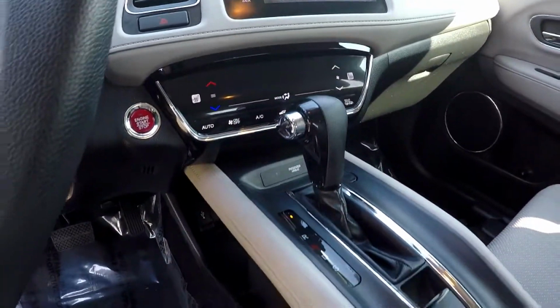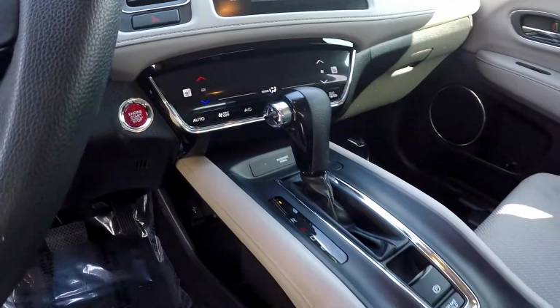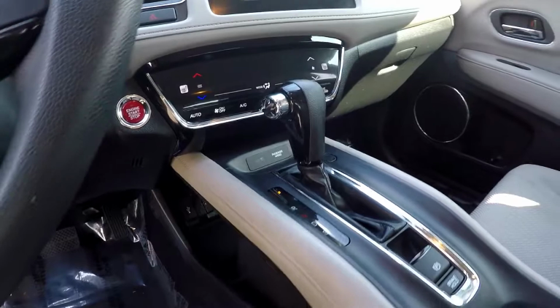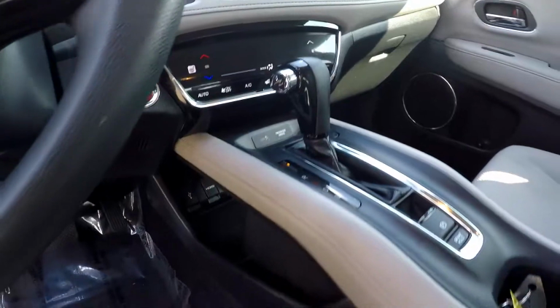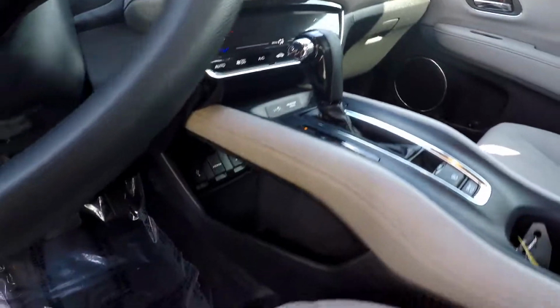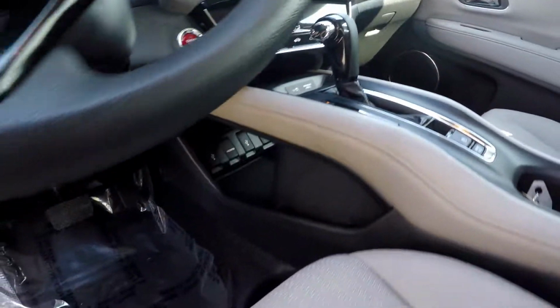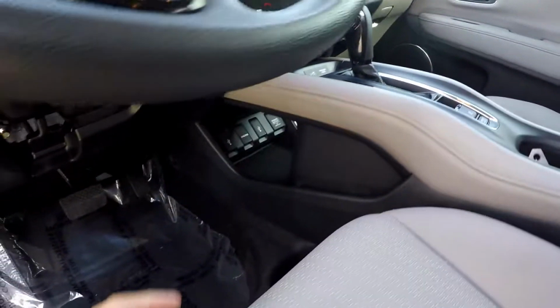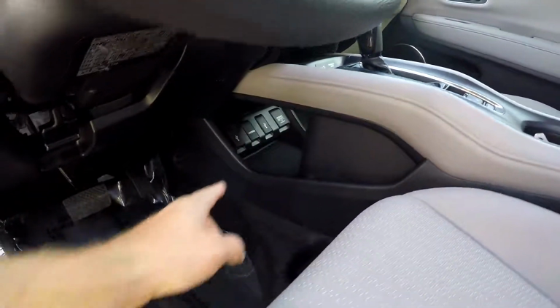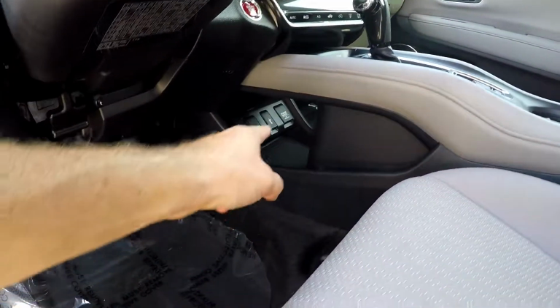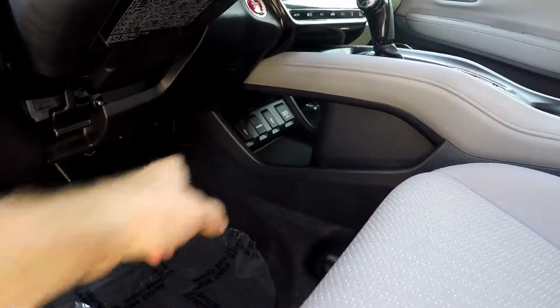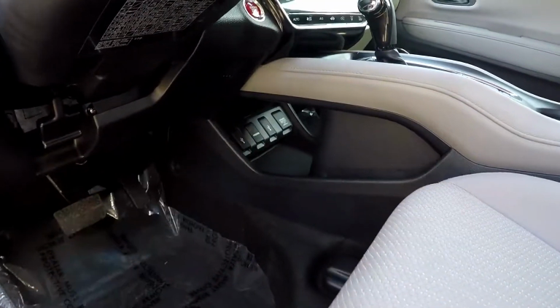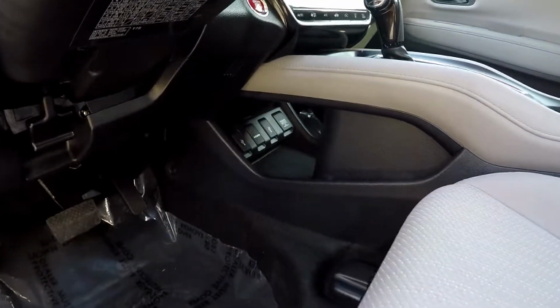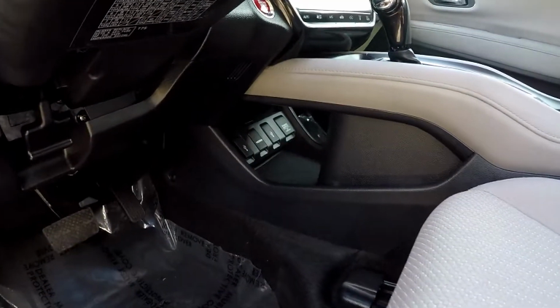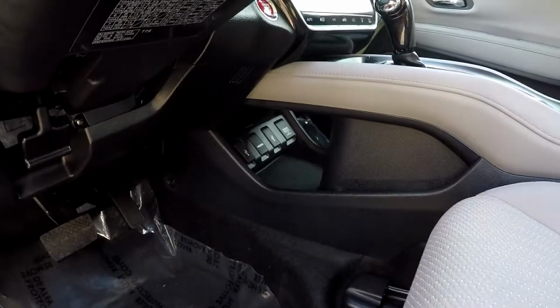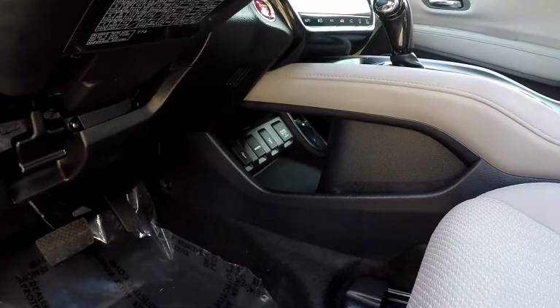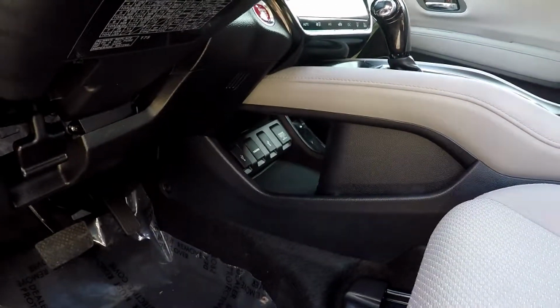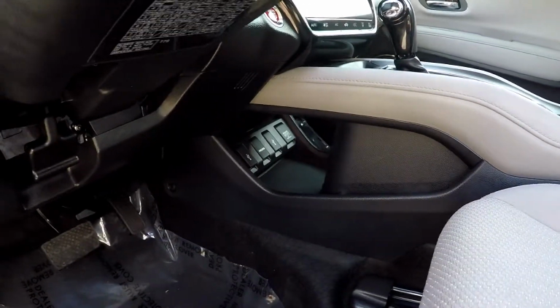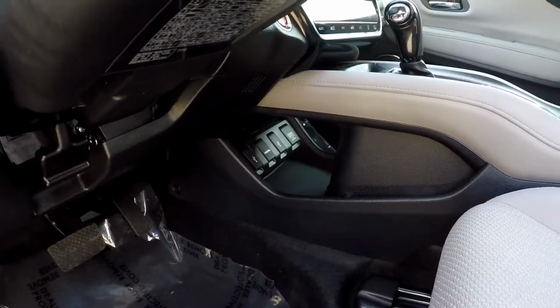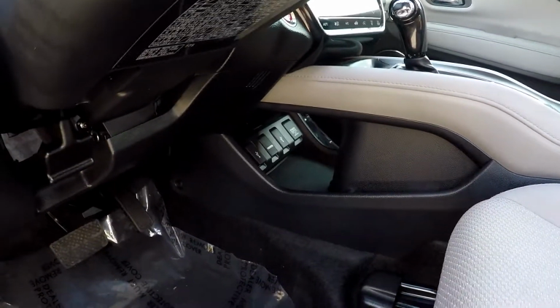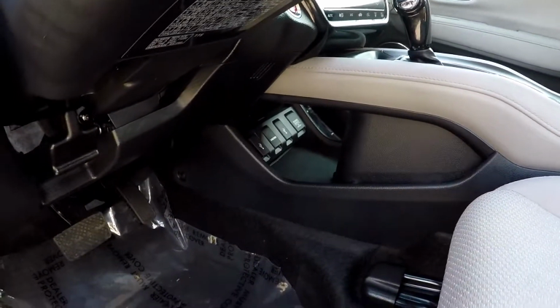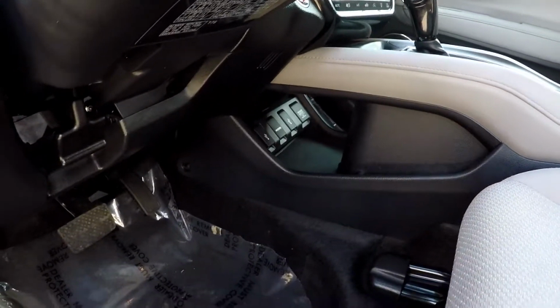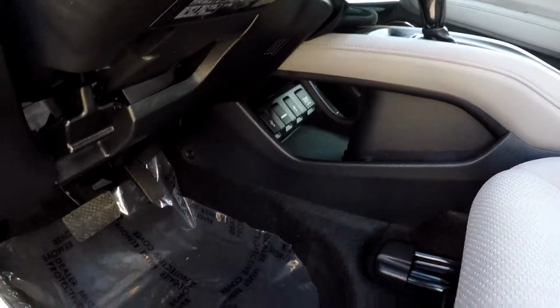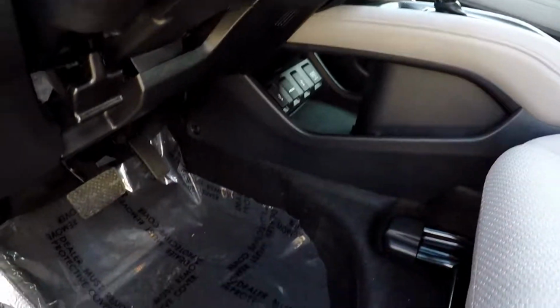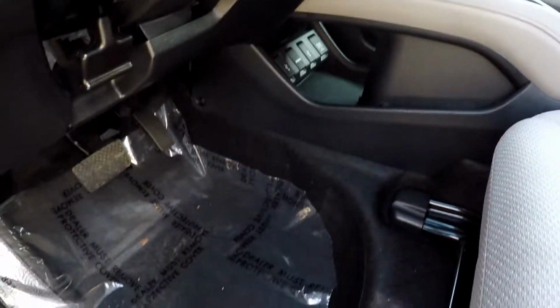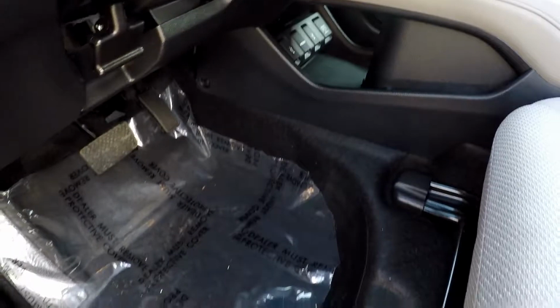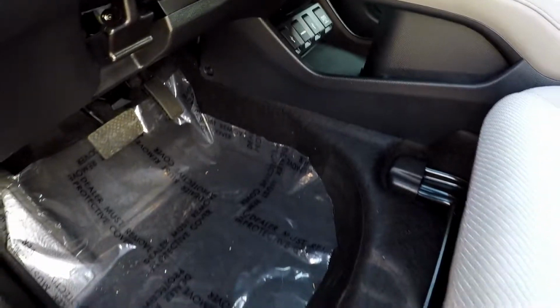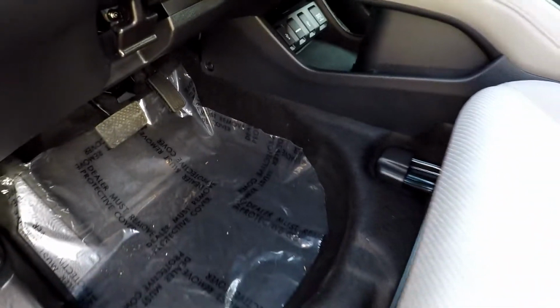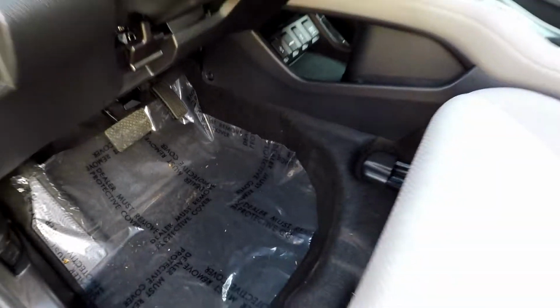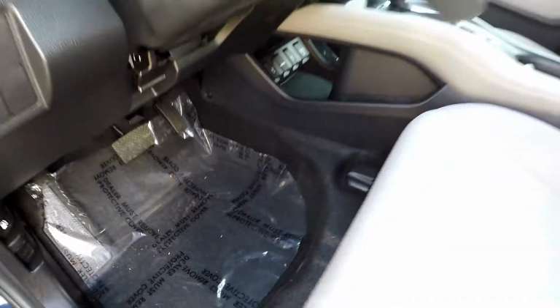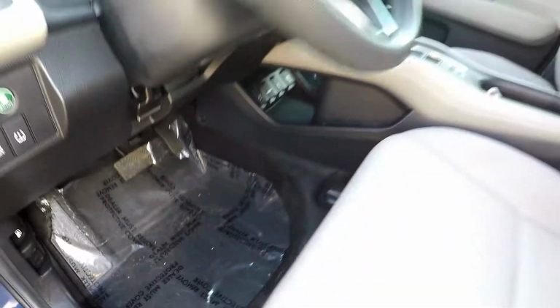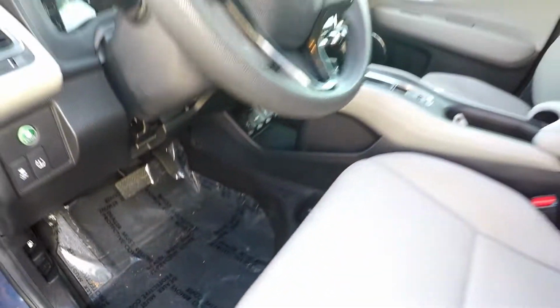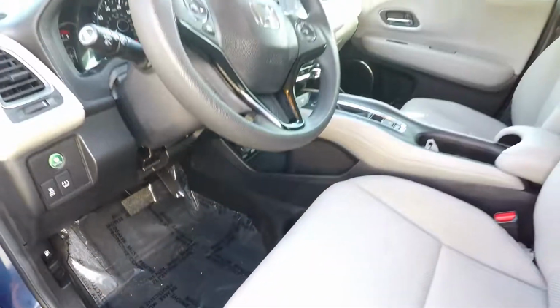Push button start. And then all your power, USB, and HDMI cords underneath there. All the flooring is going to be black.